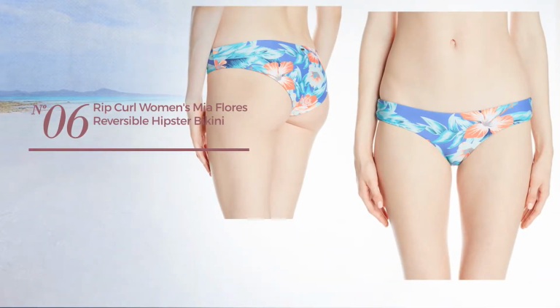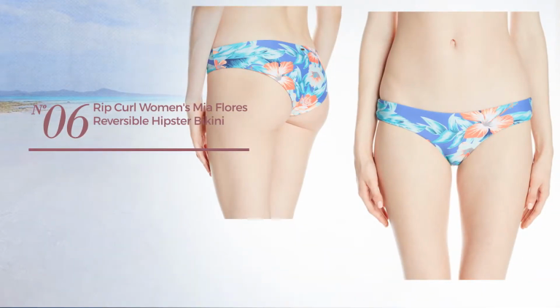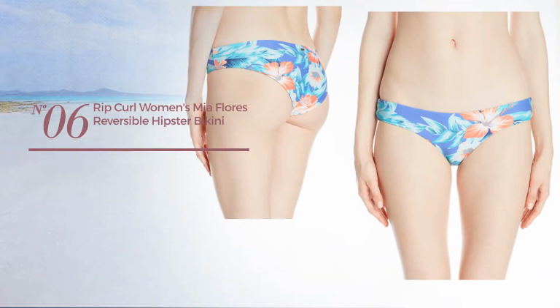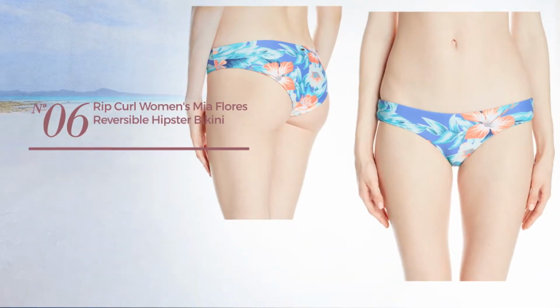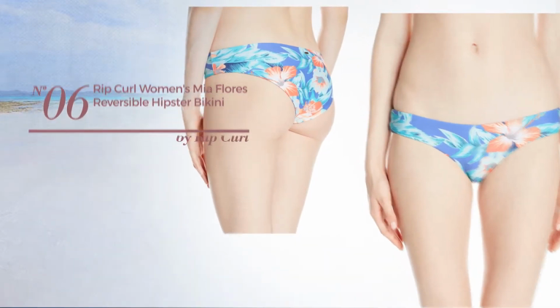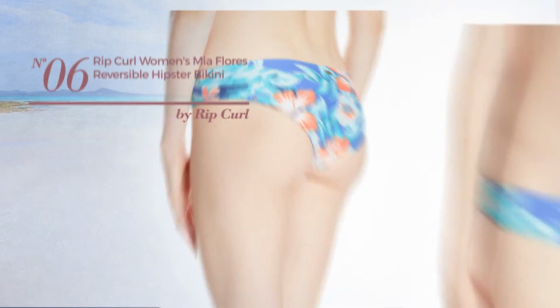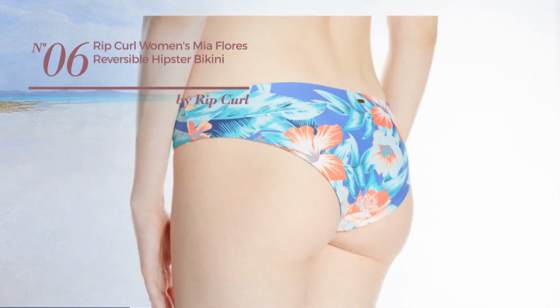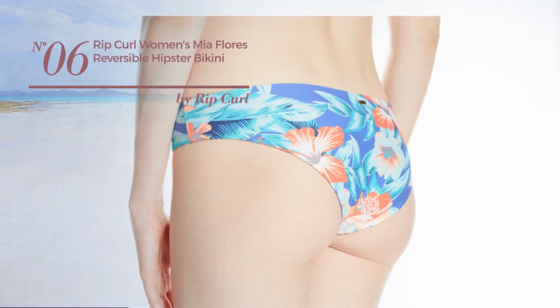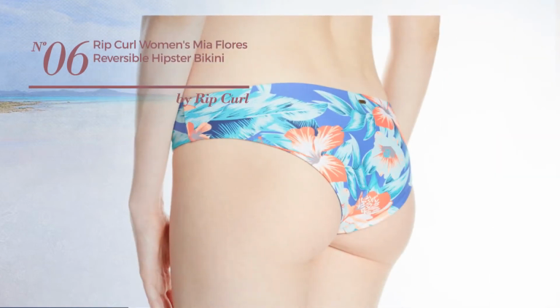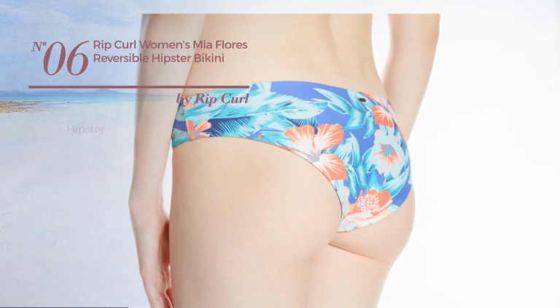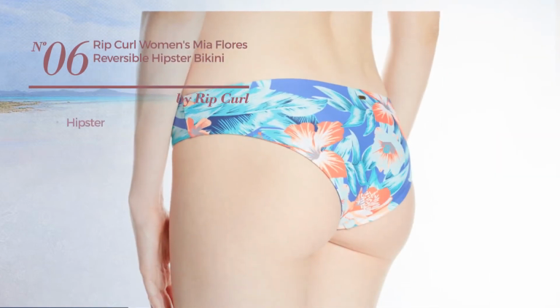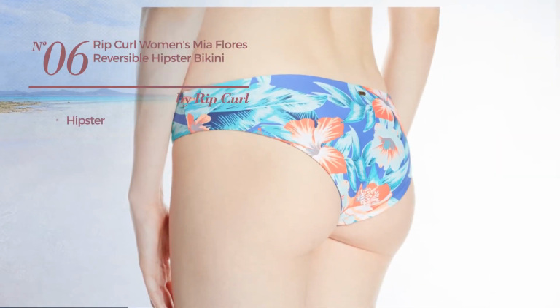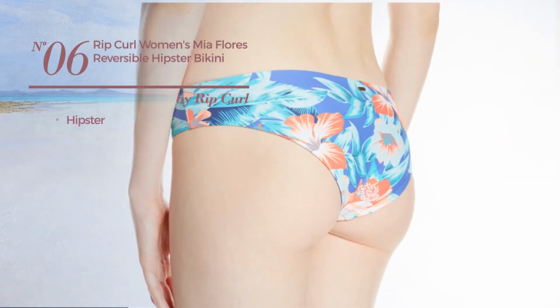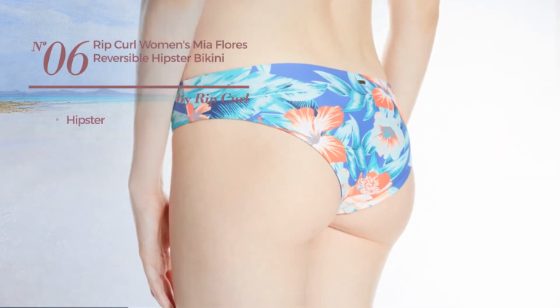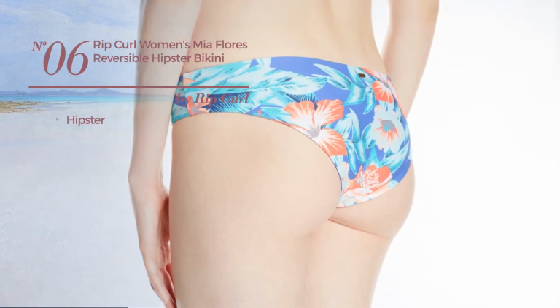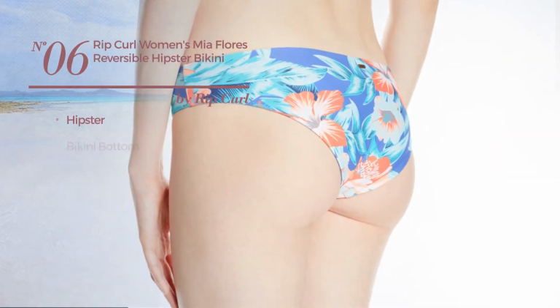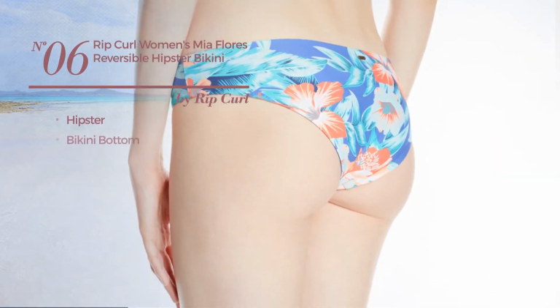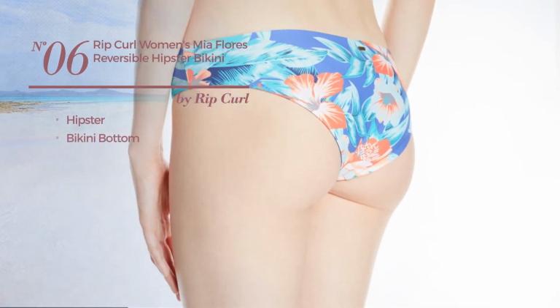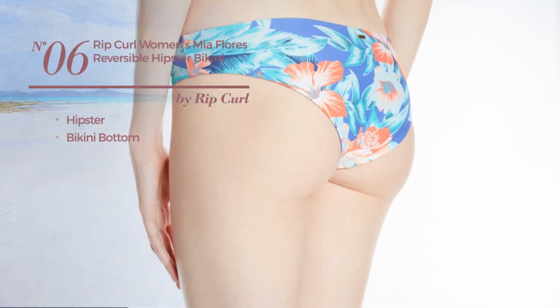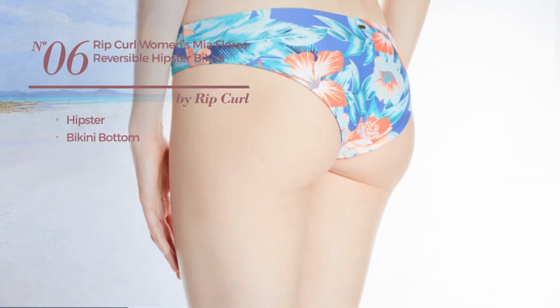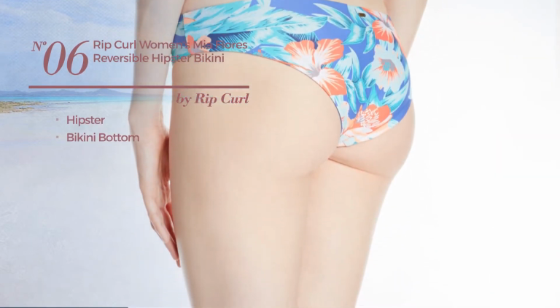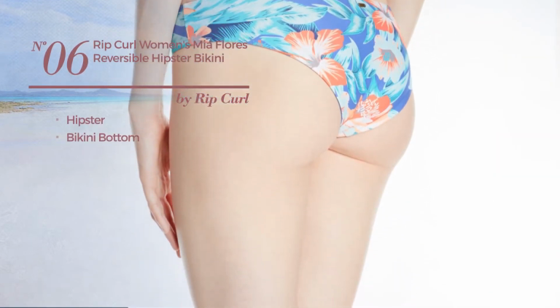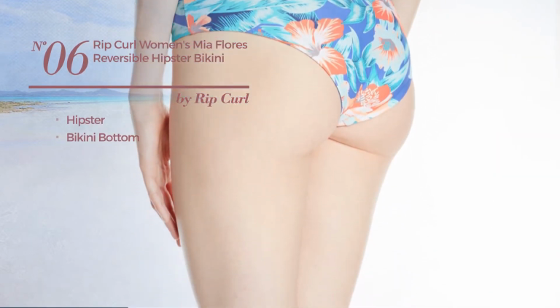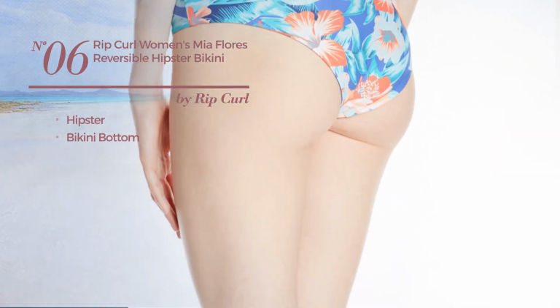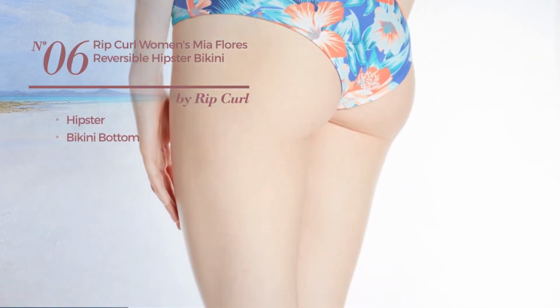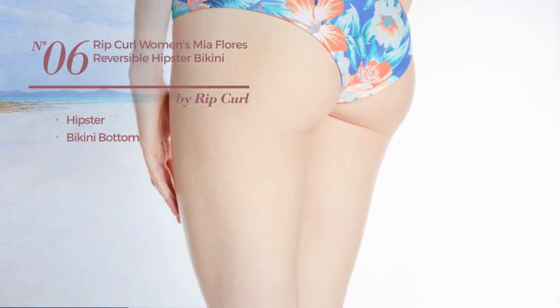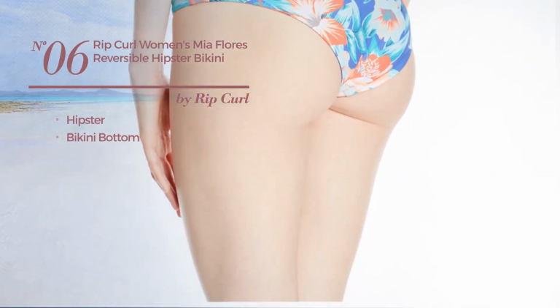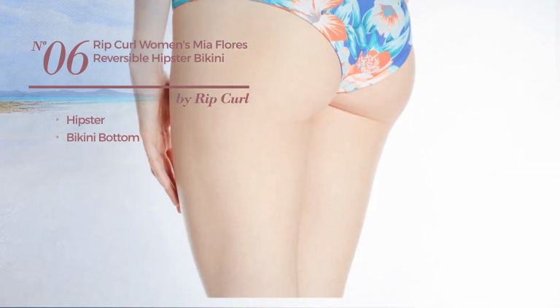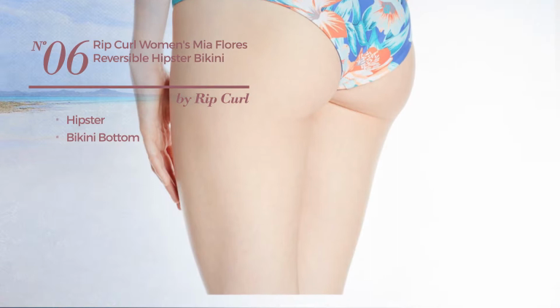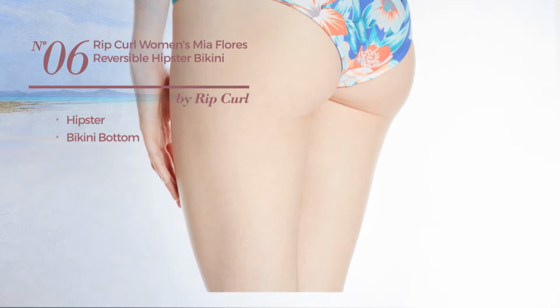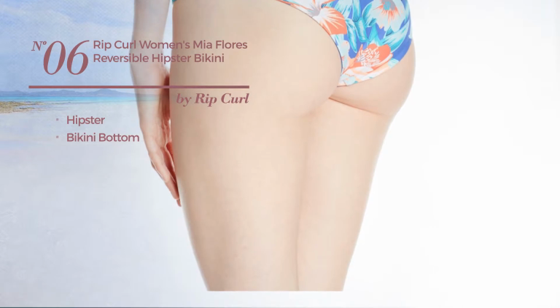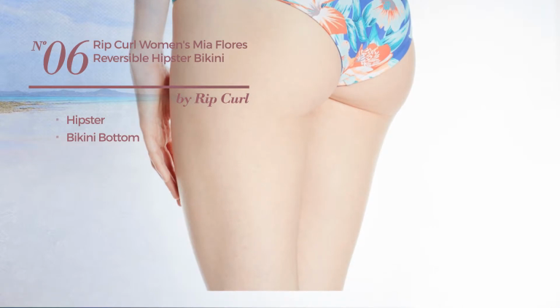Number 6. Featuring a hipster with a bikini bottom. Available exclusively in light blue color.